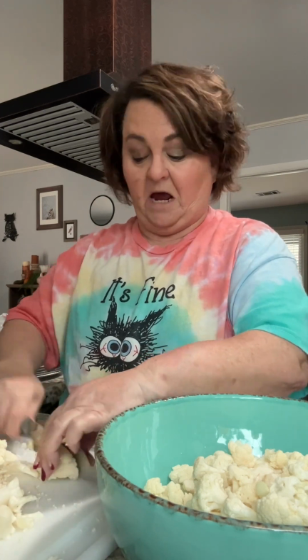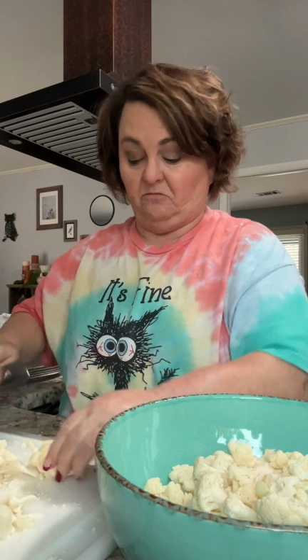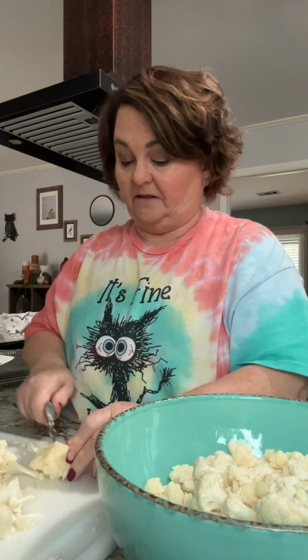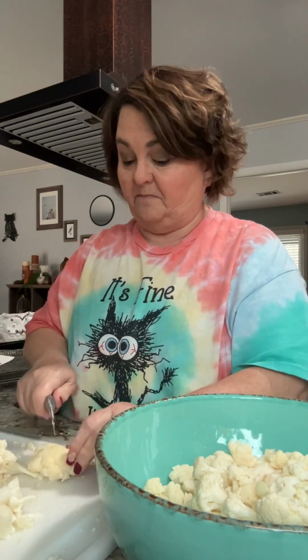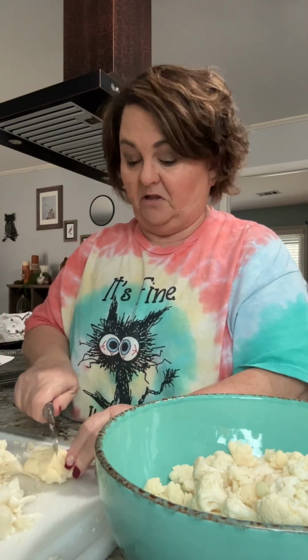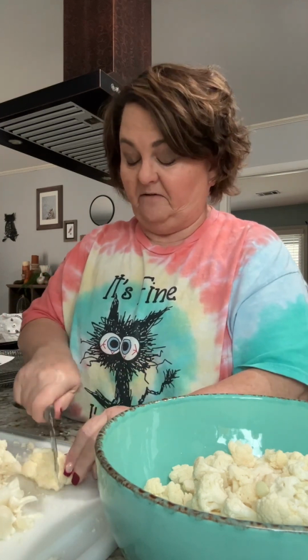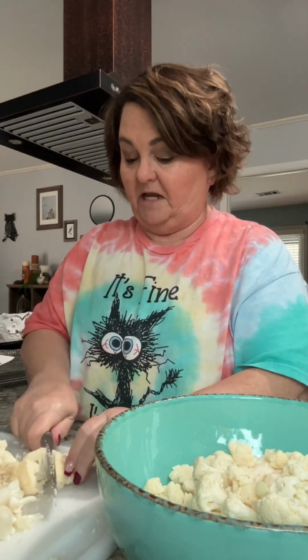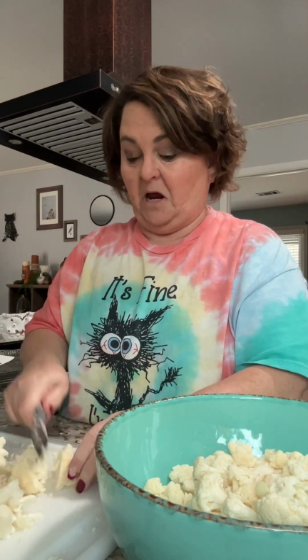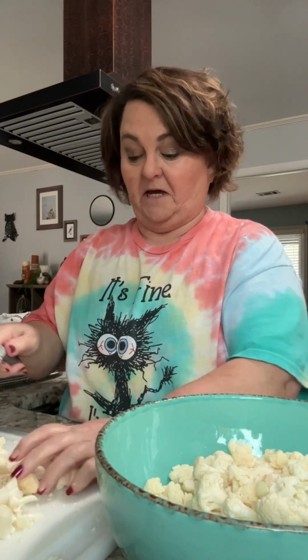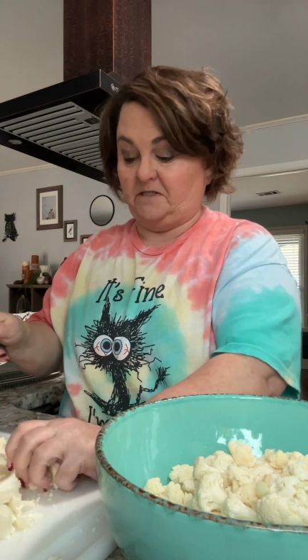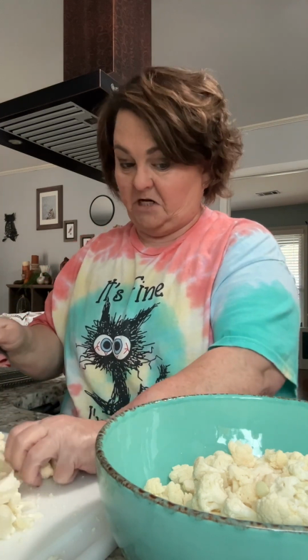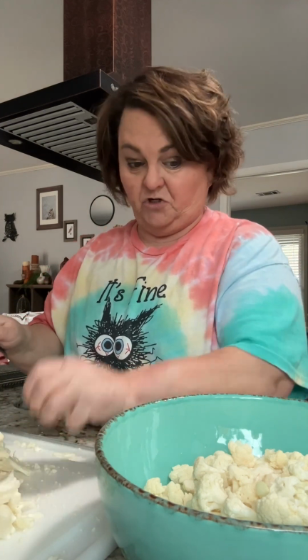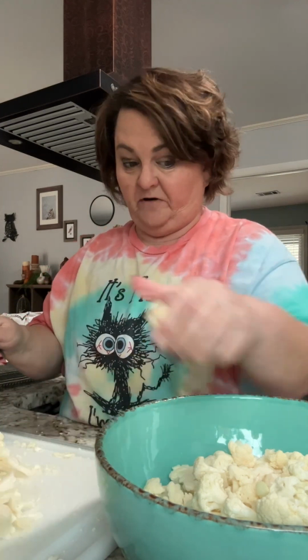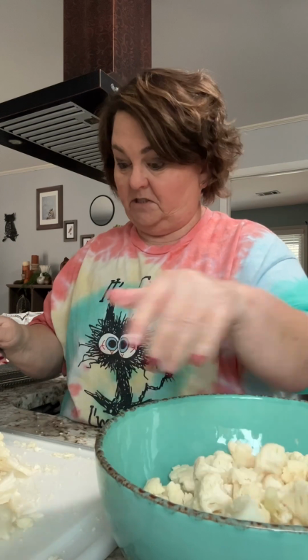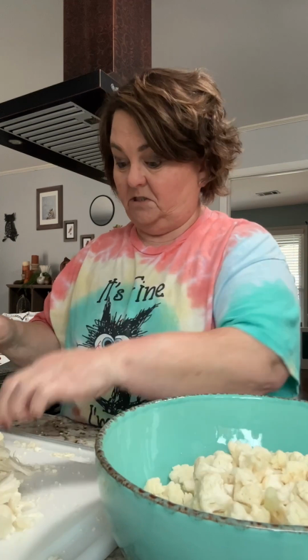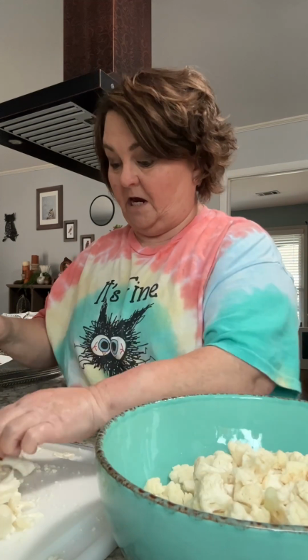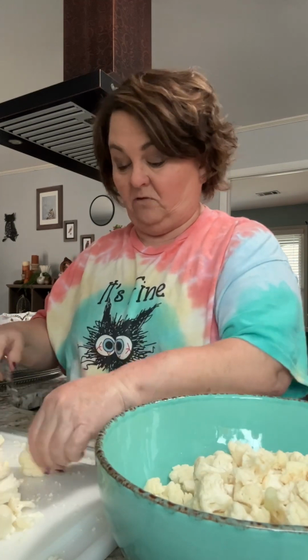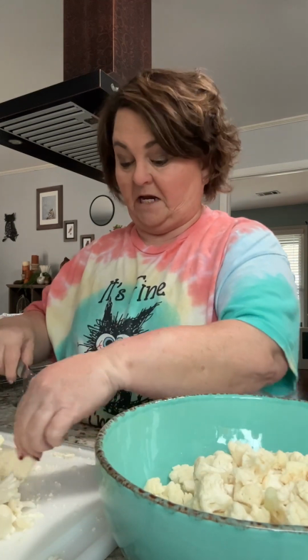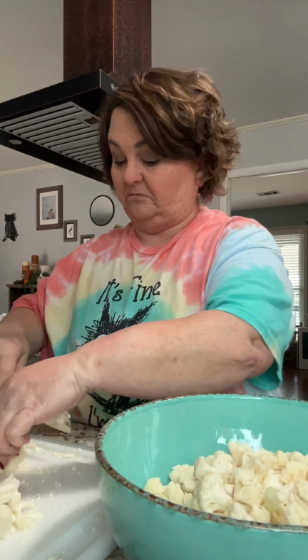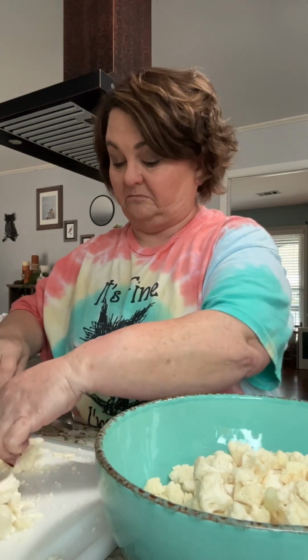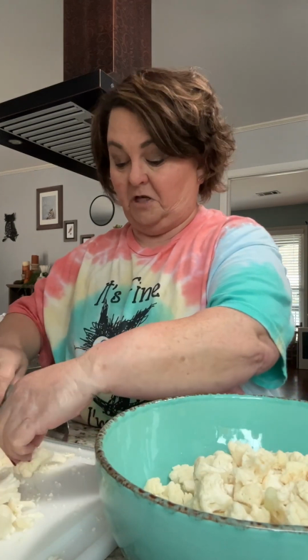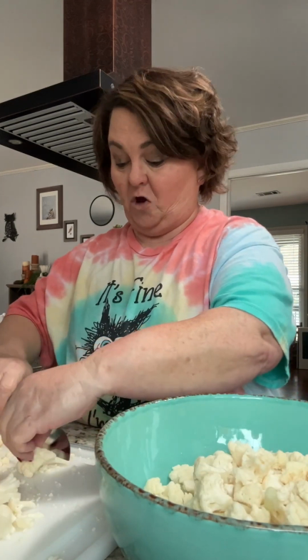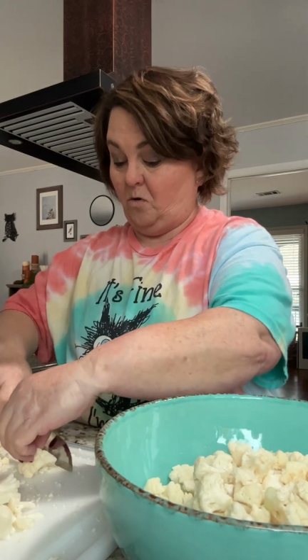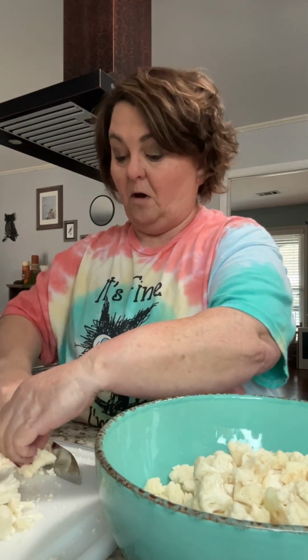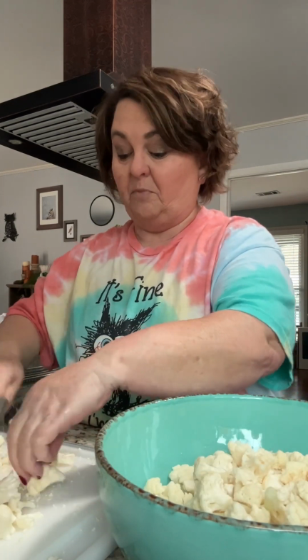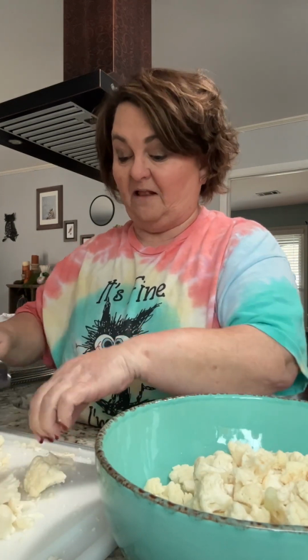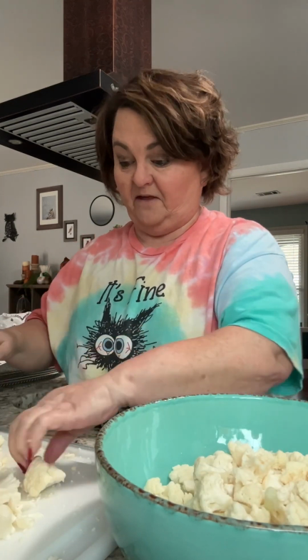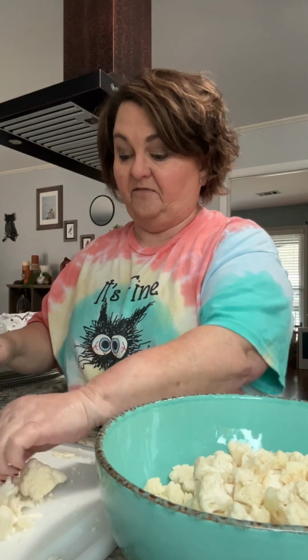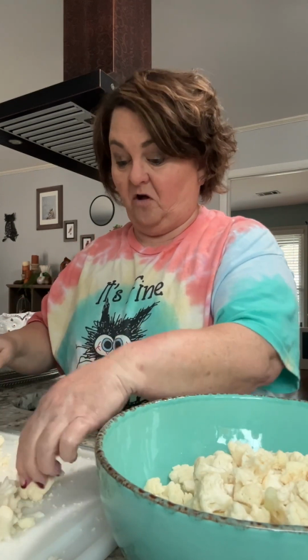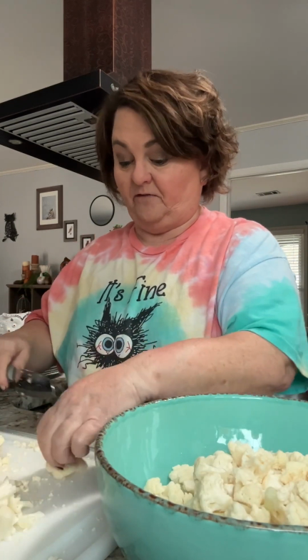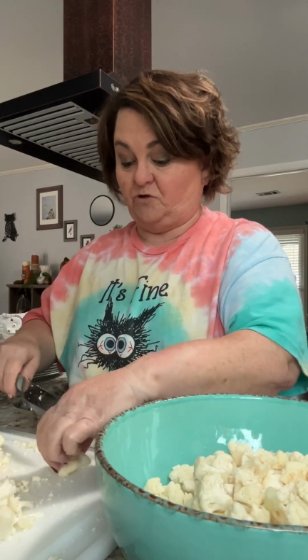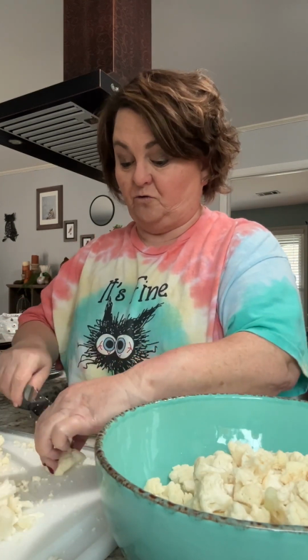I don't like the smell of it. I don't like the texture of it. No. But I love cauliflower soup.